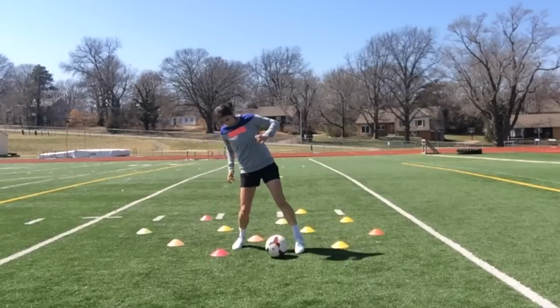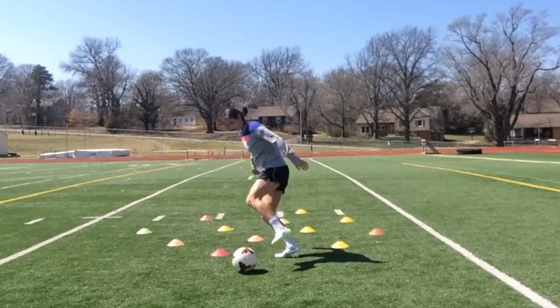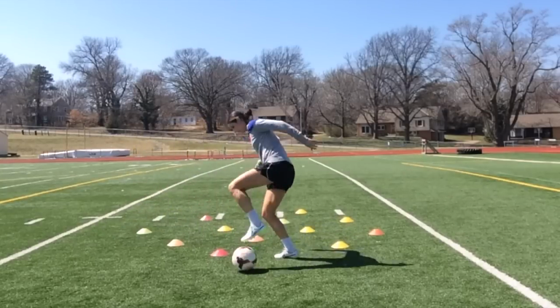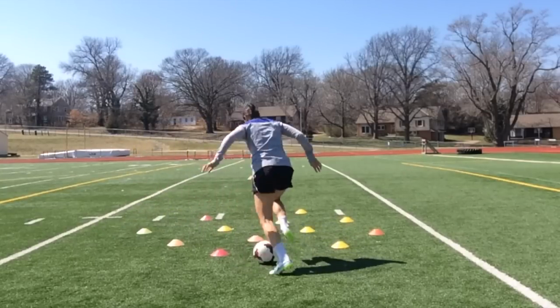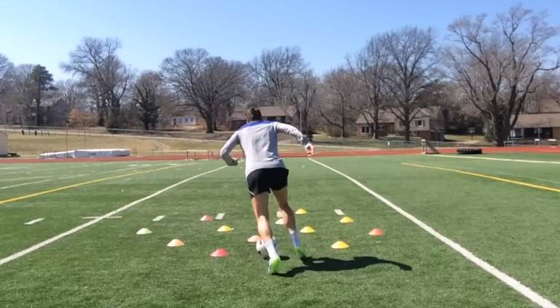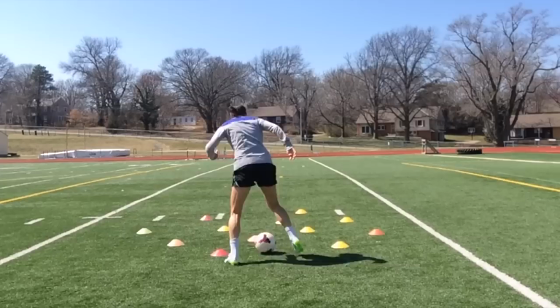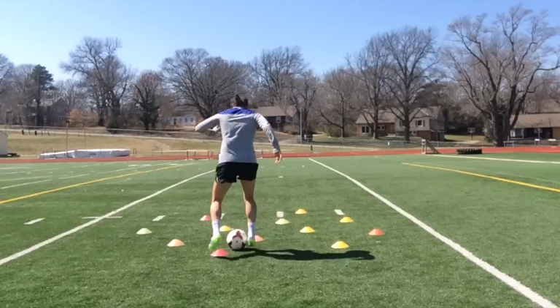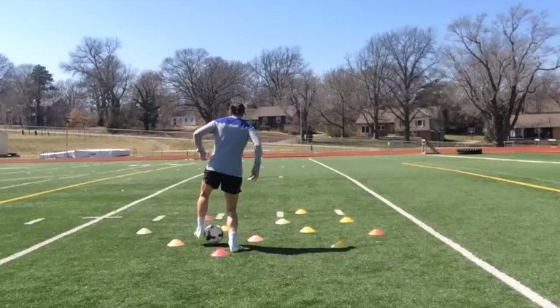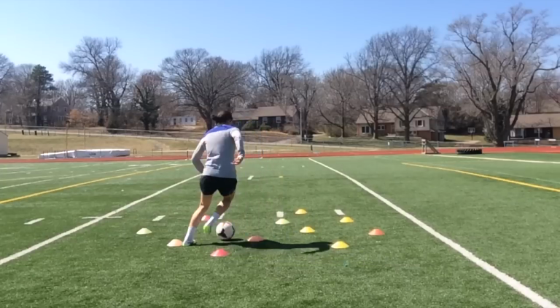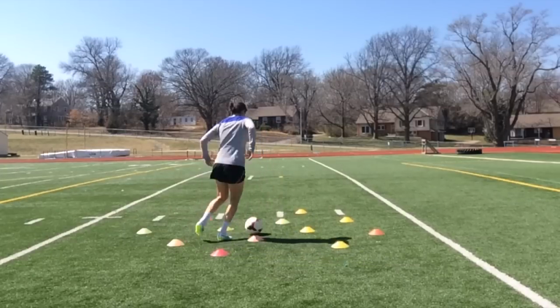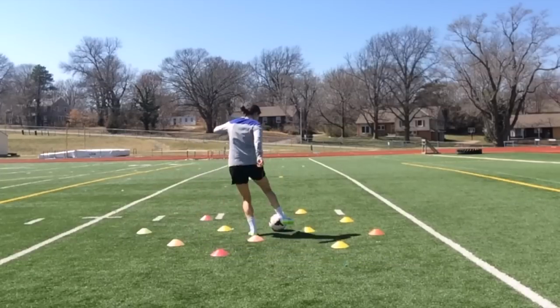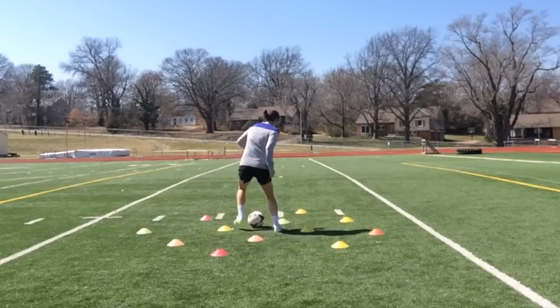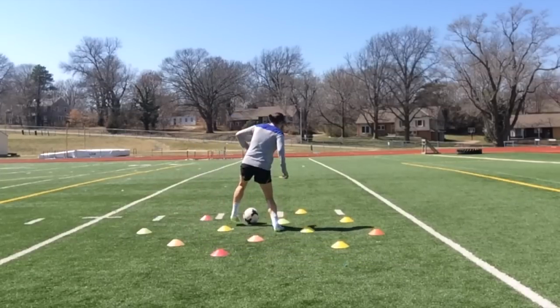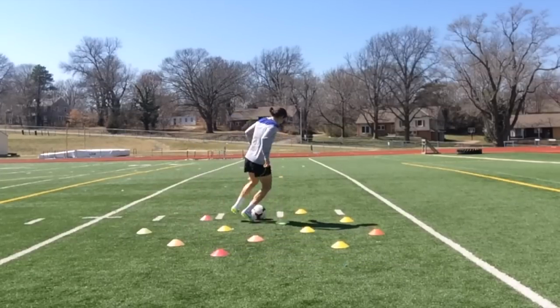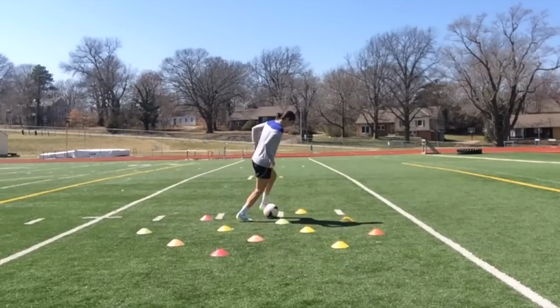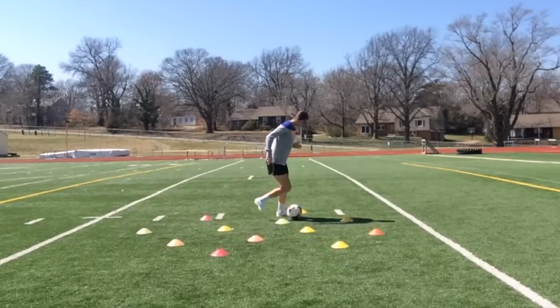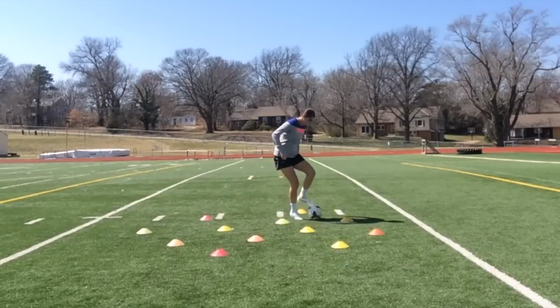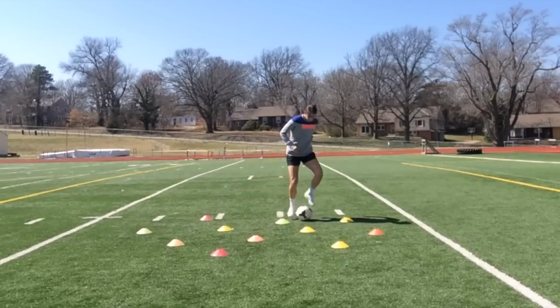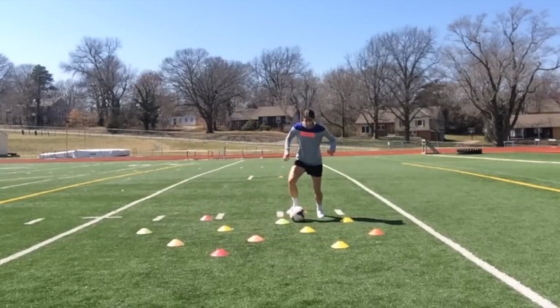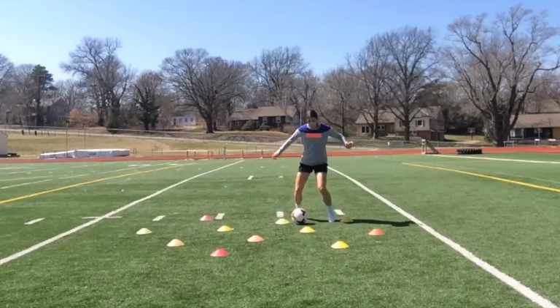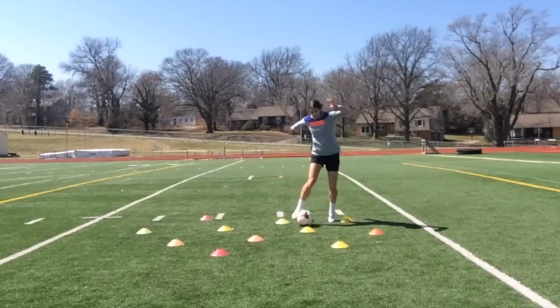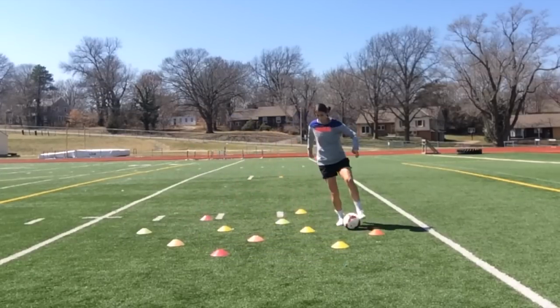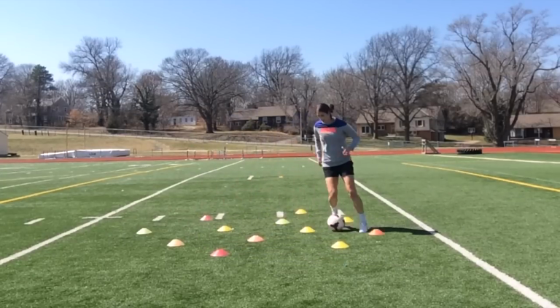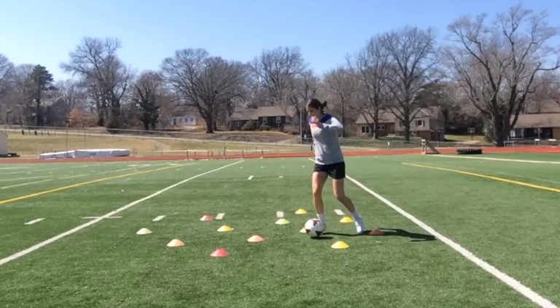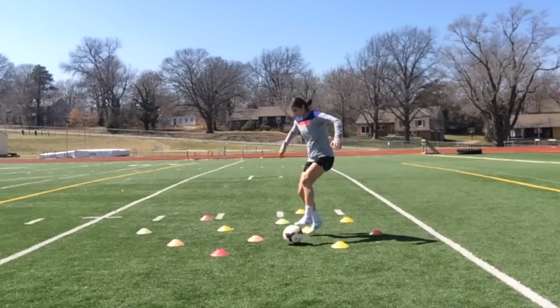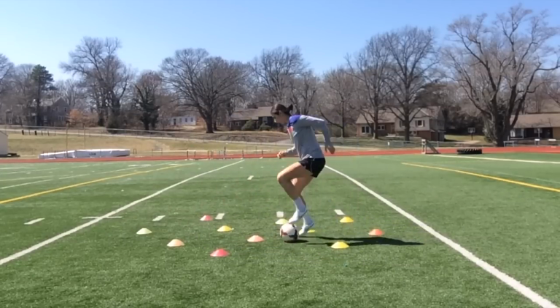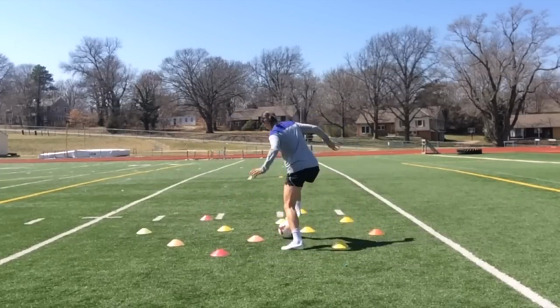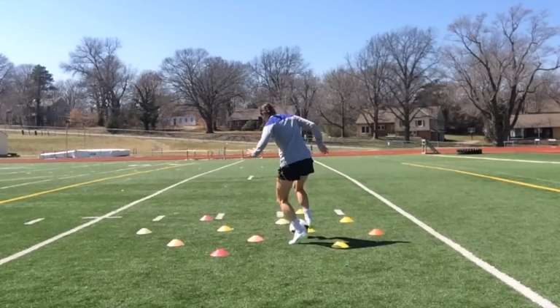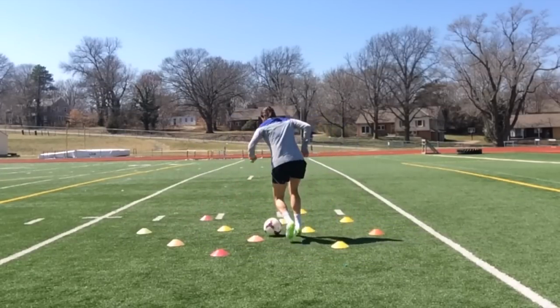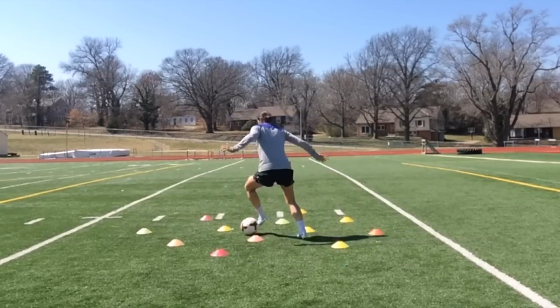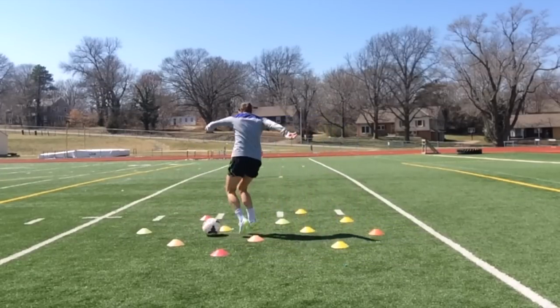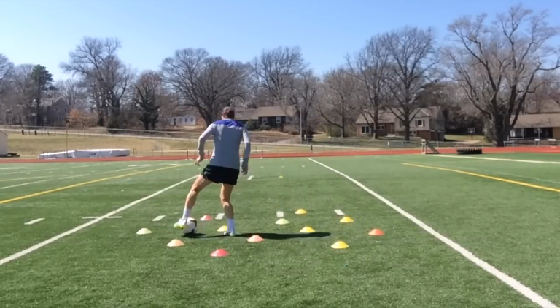You can even progress to specifying a specific type of turn, surface, or use right foot only, left foot only. Be creative with it.